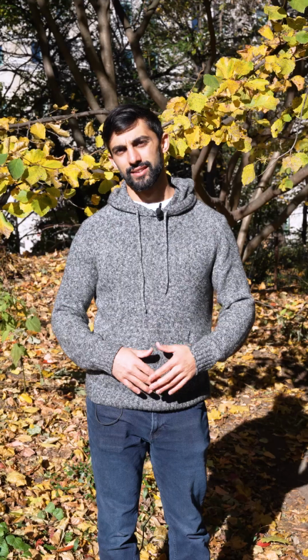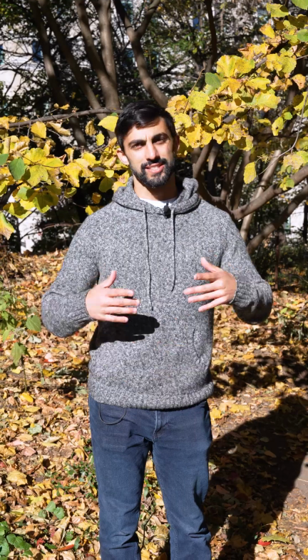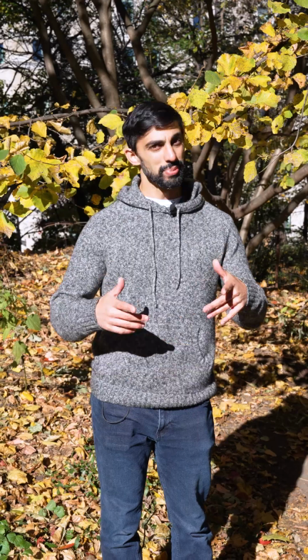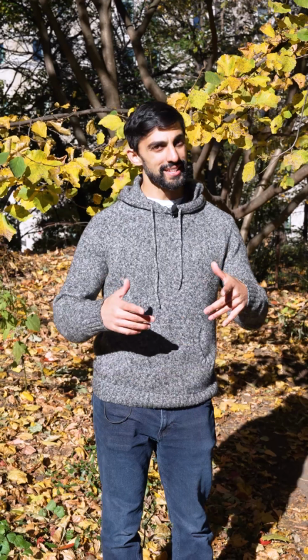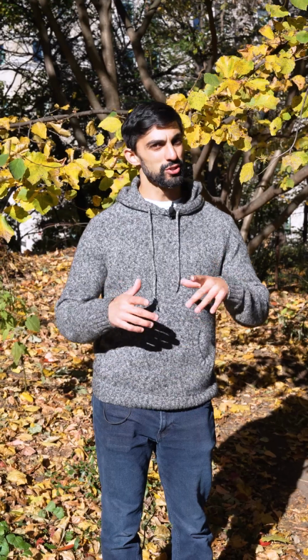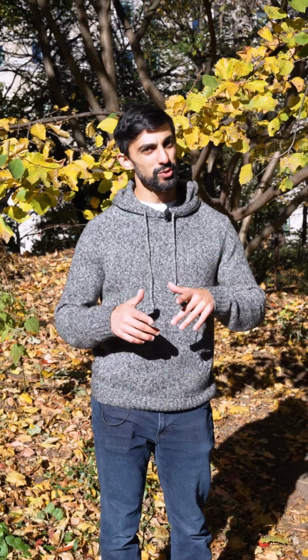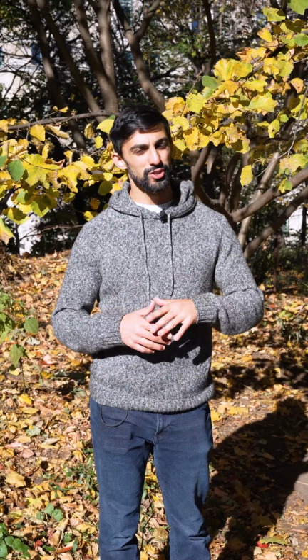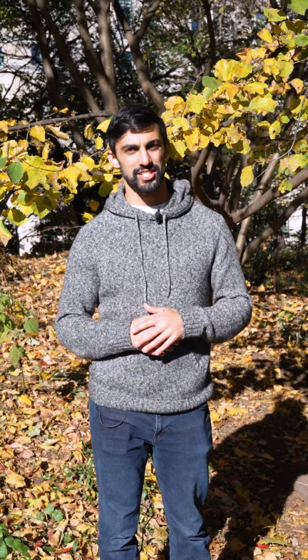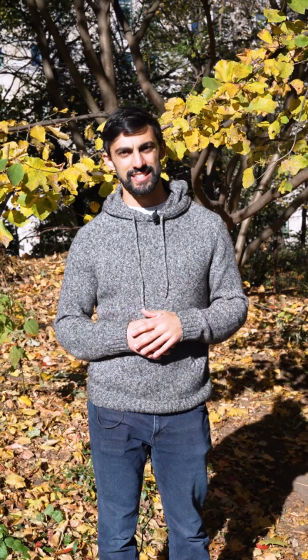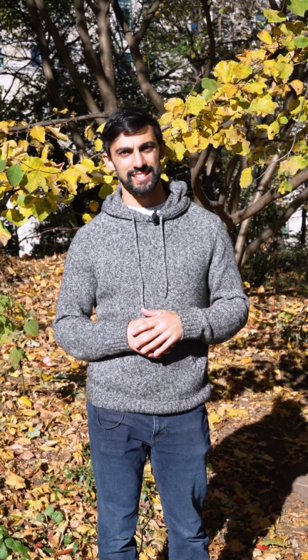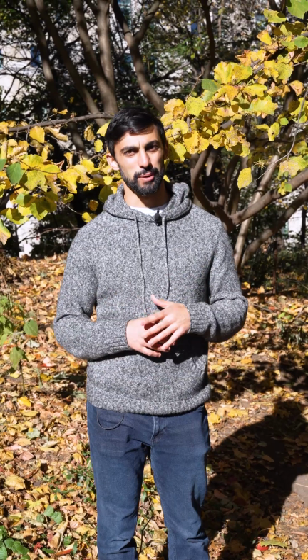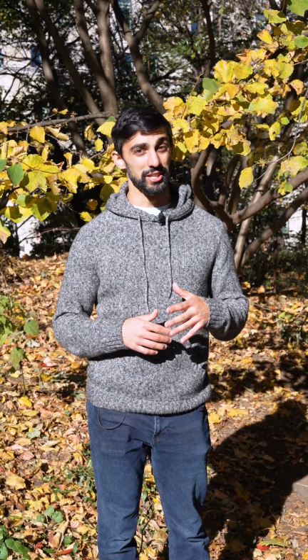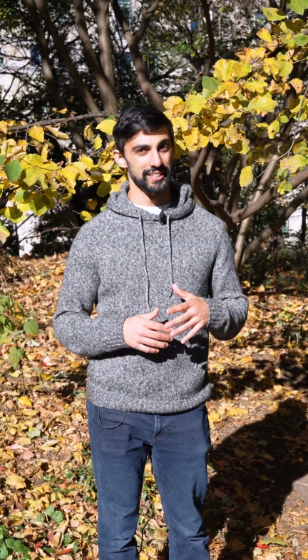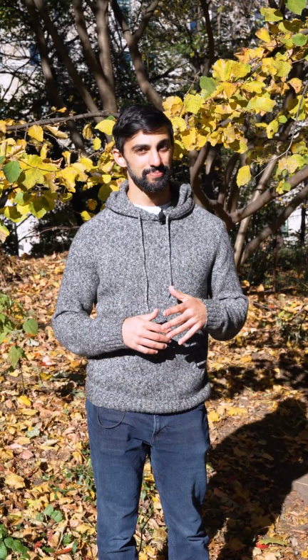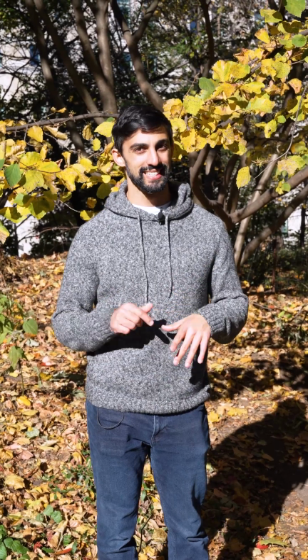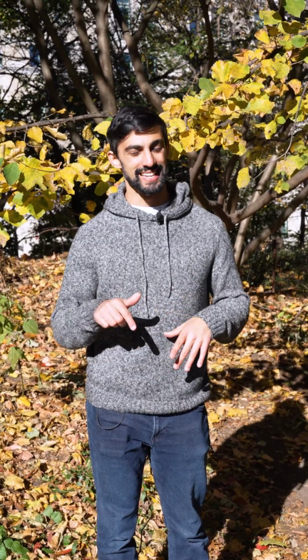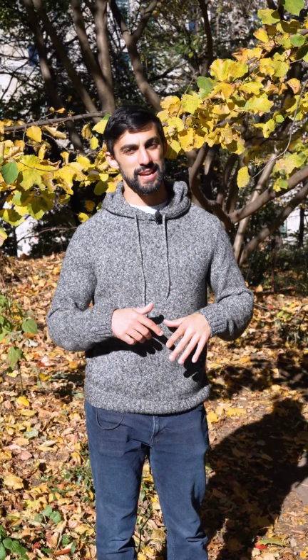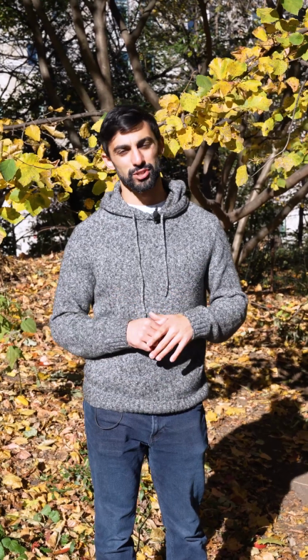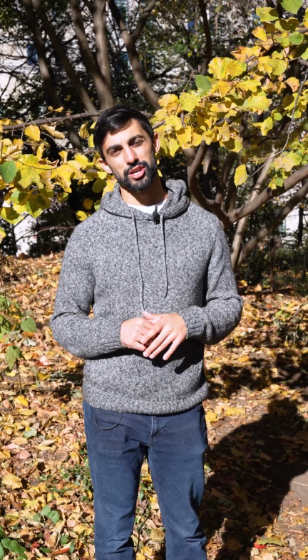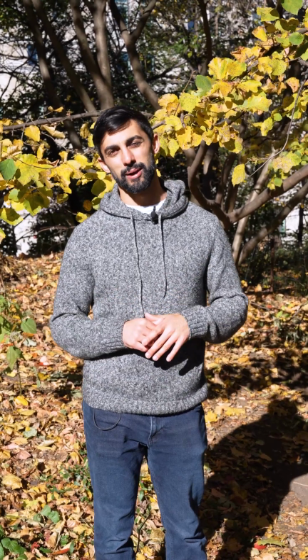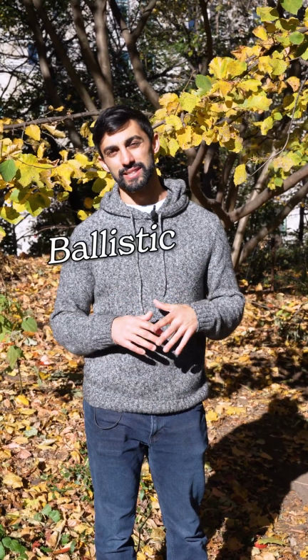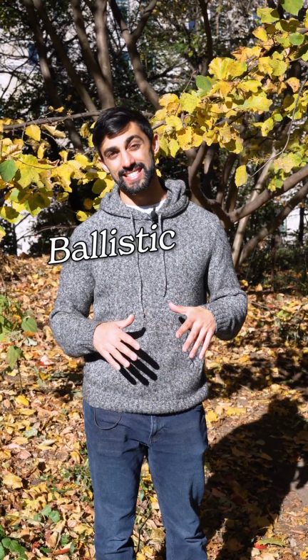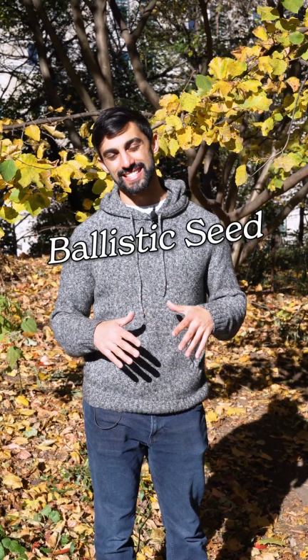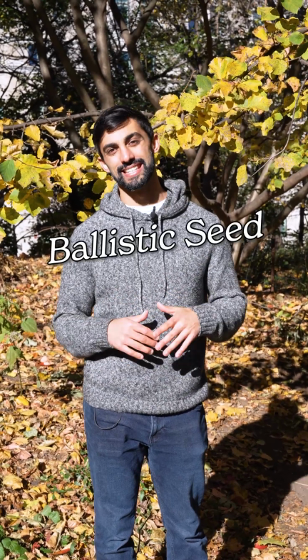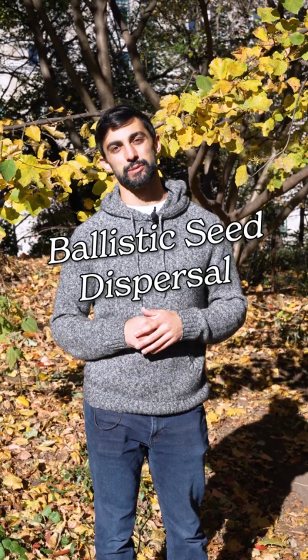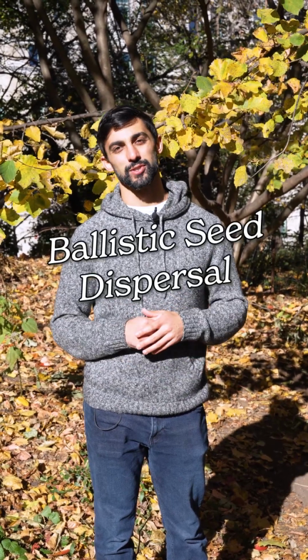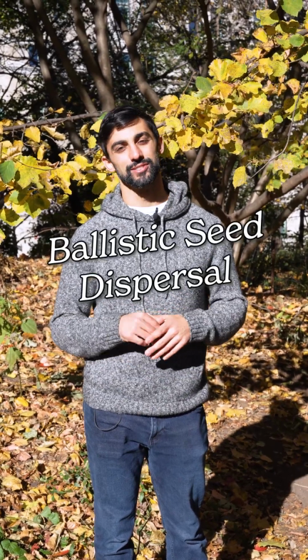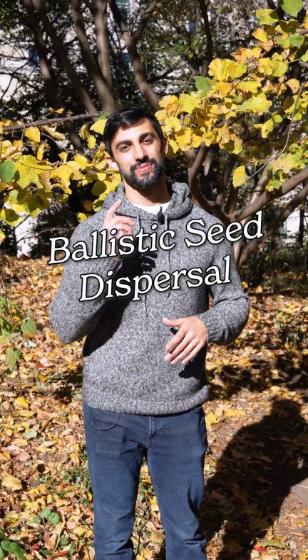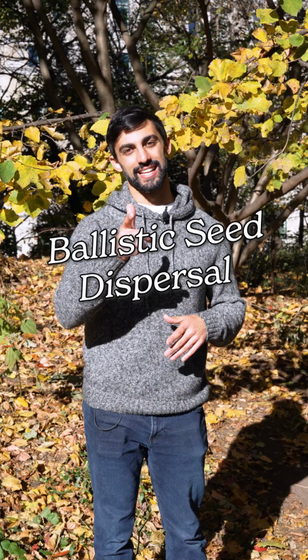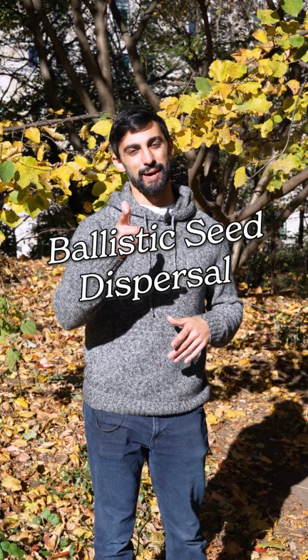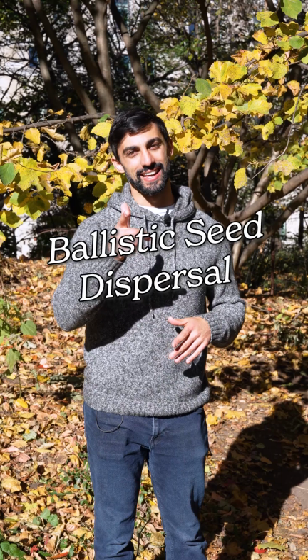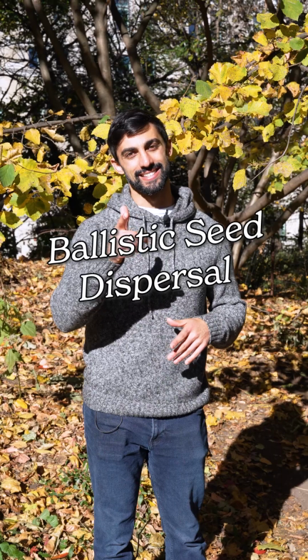Some plants shoot their seeds like a bullet. Today we're talking about ballistic seed dispersal. Let's botanize.